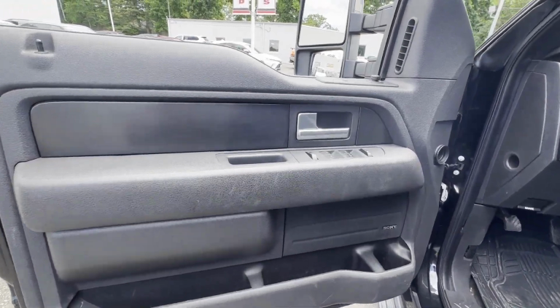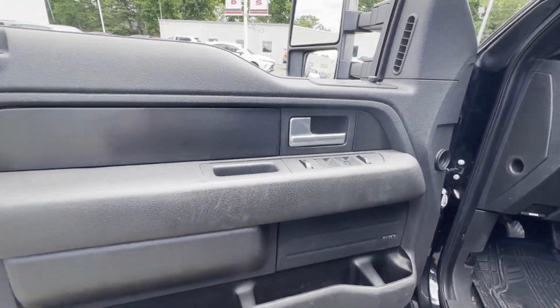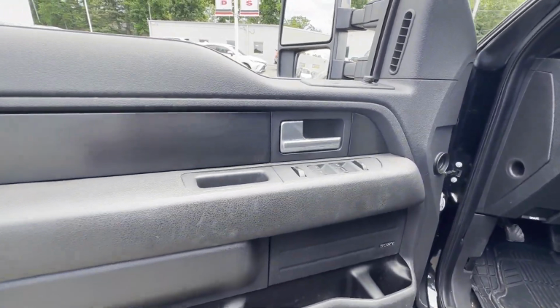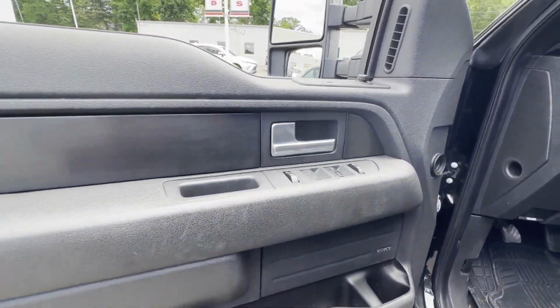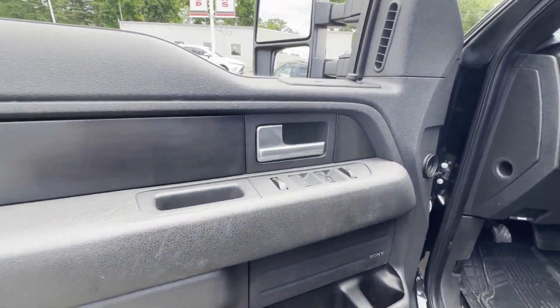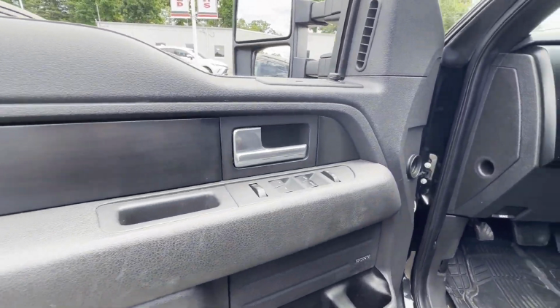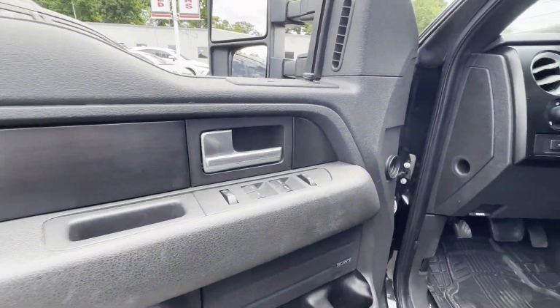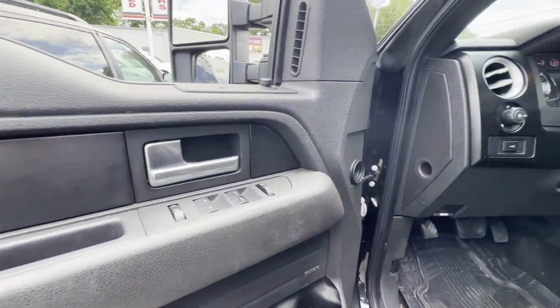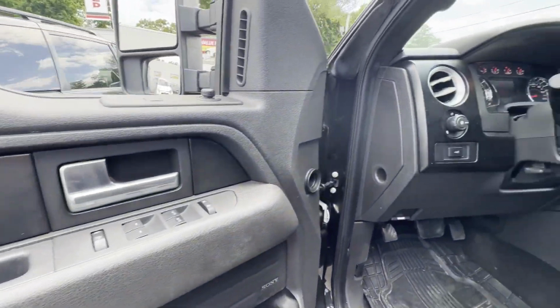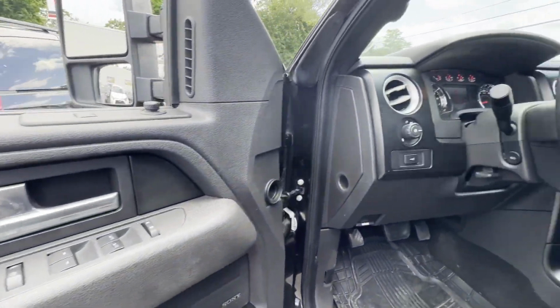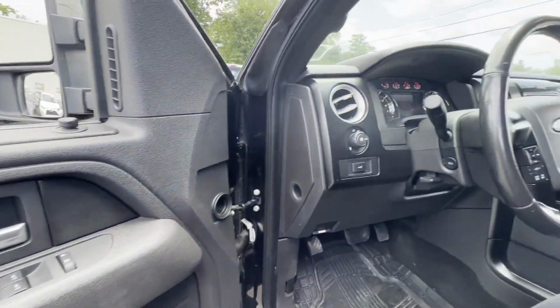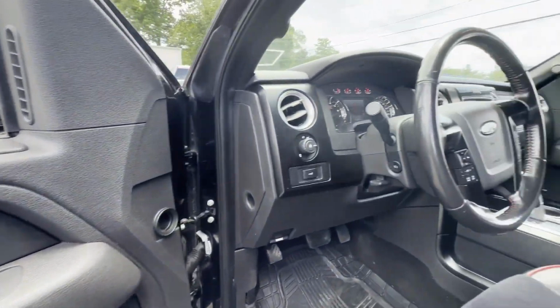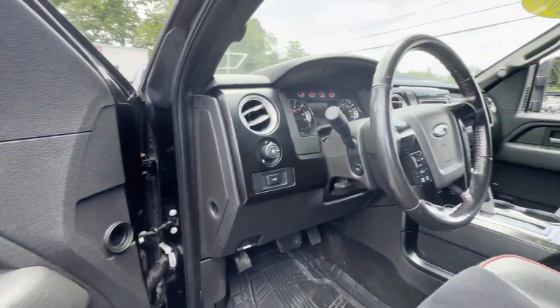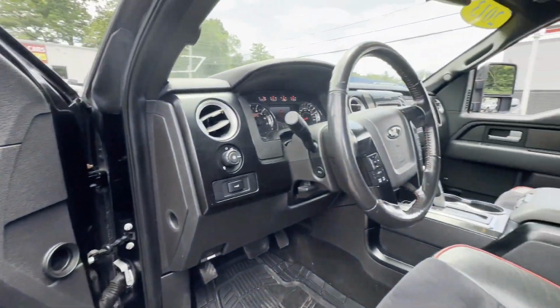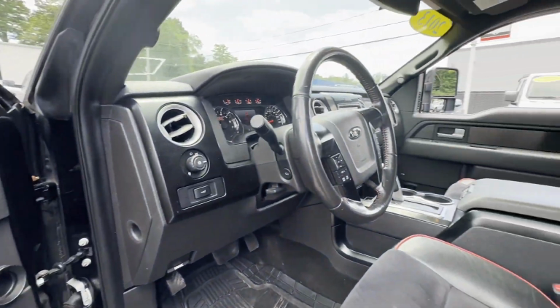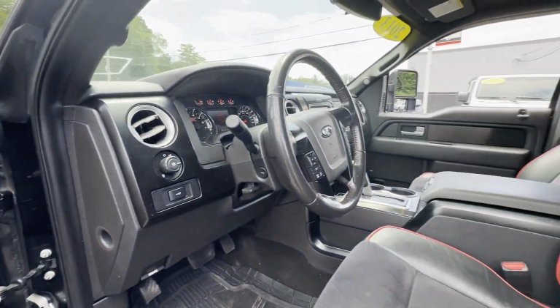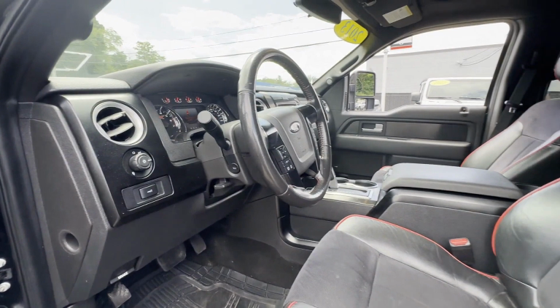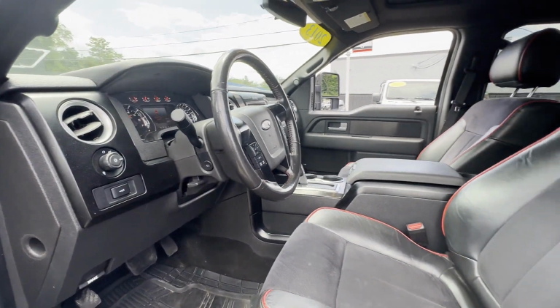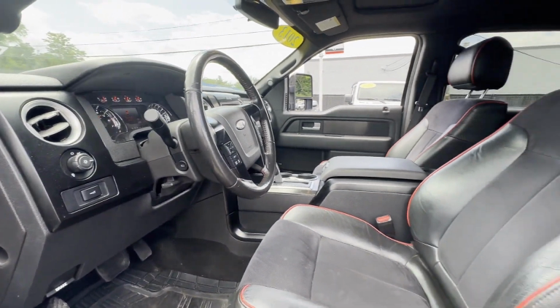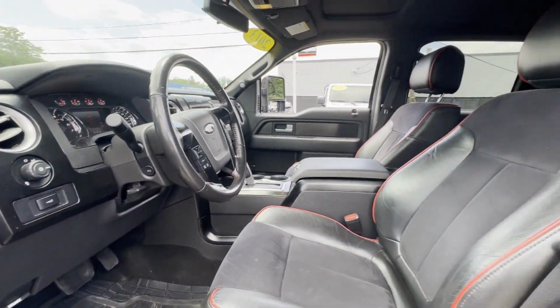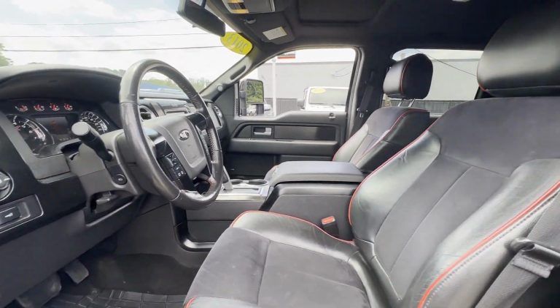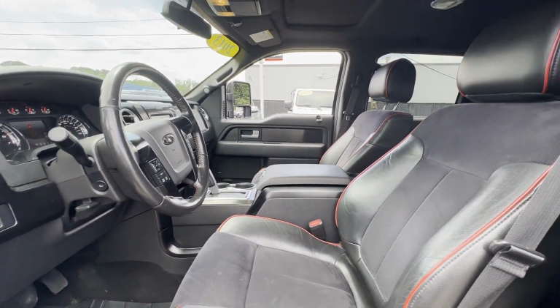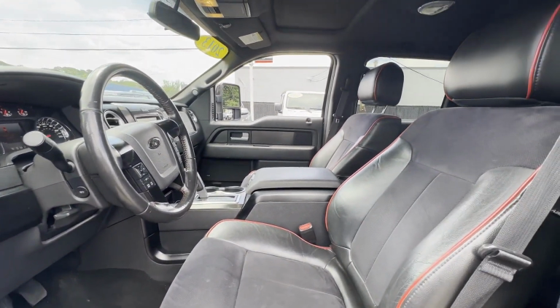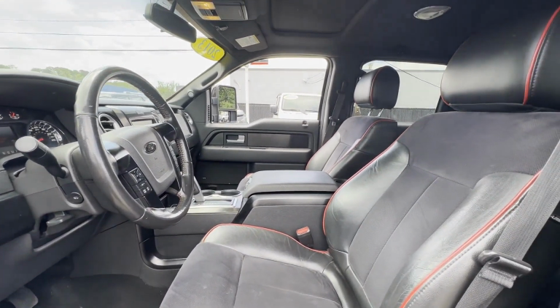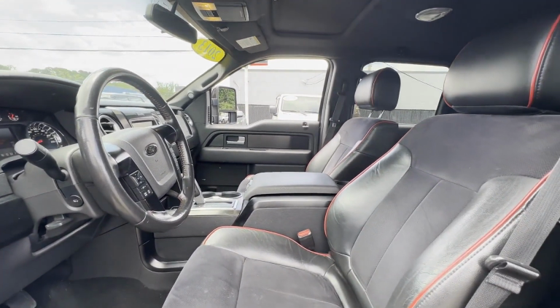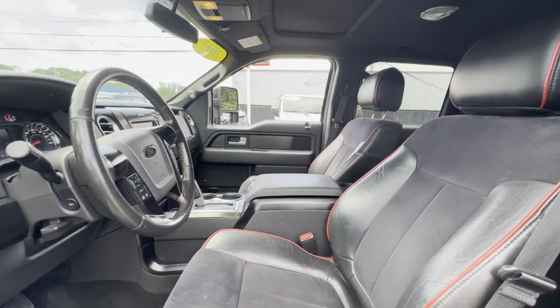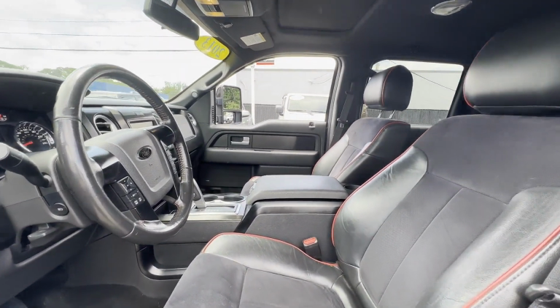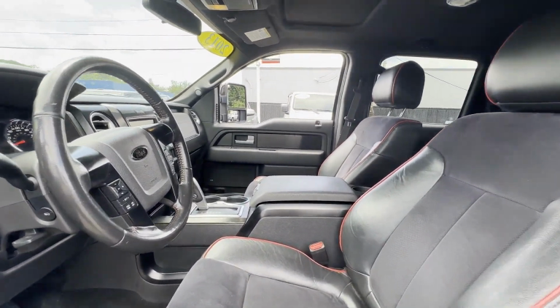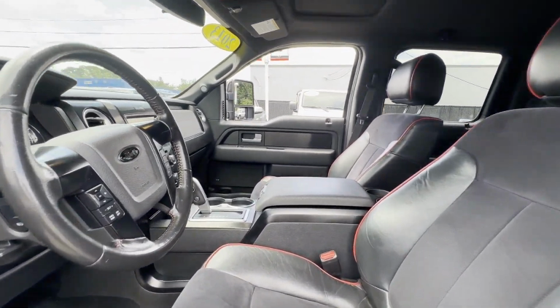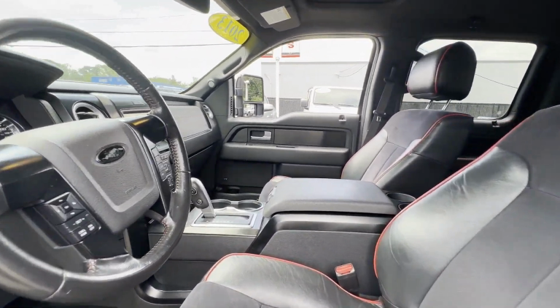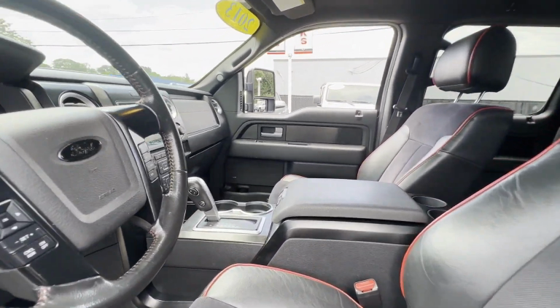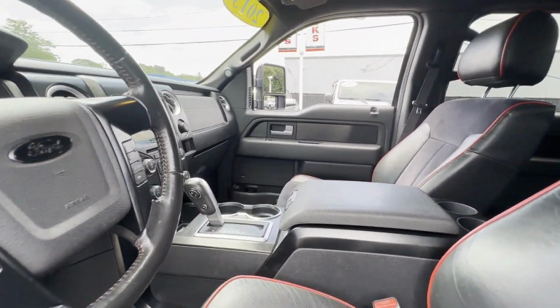Auxiliary input, aluminum wheels, leather-wrapped steering wheel, stability control.